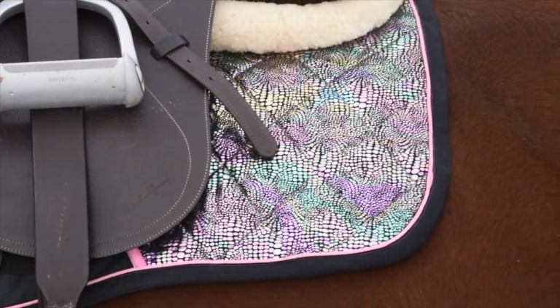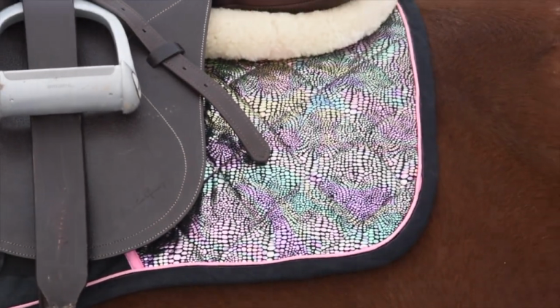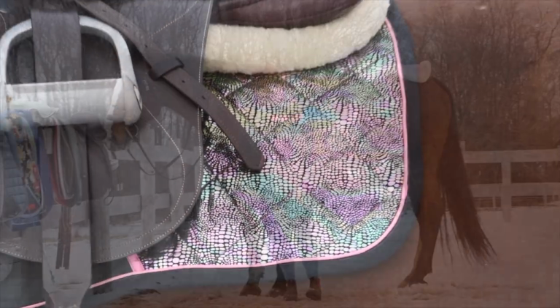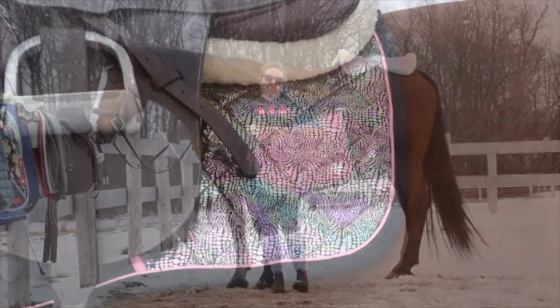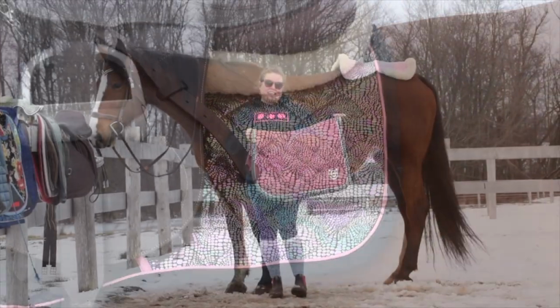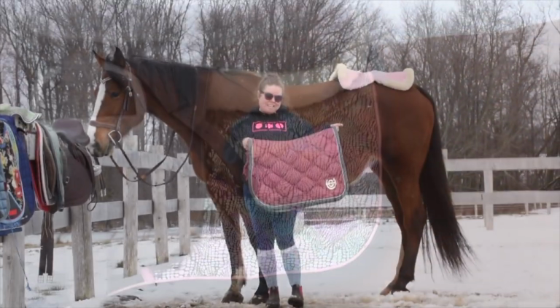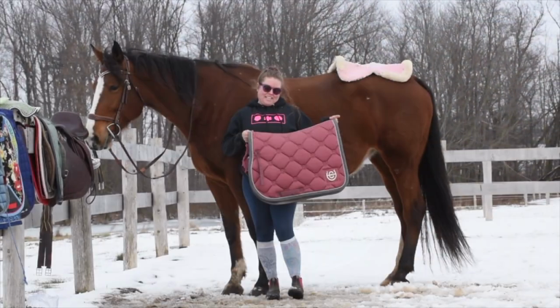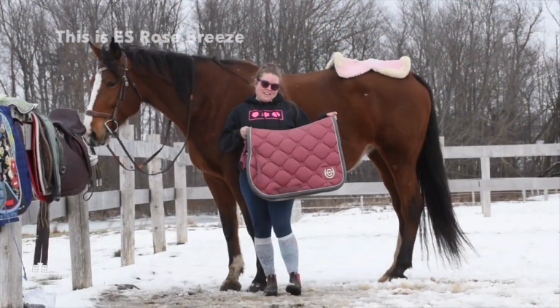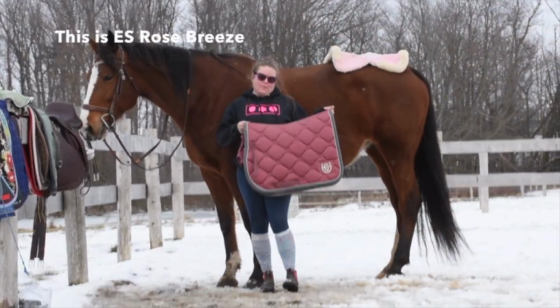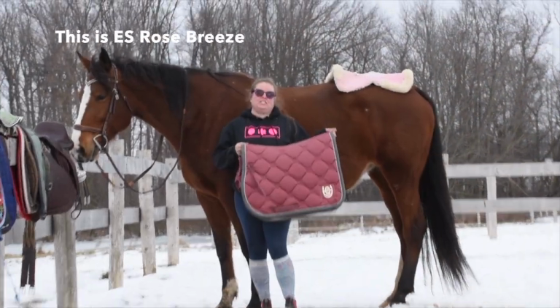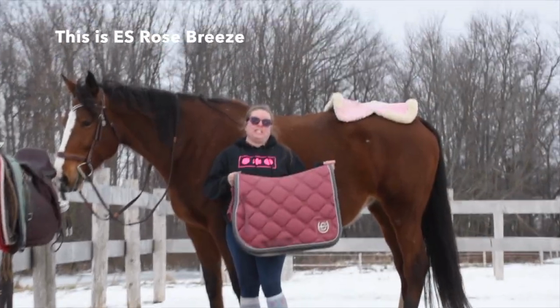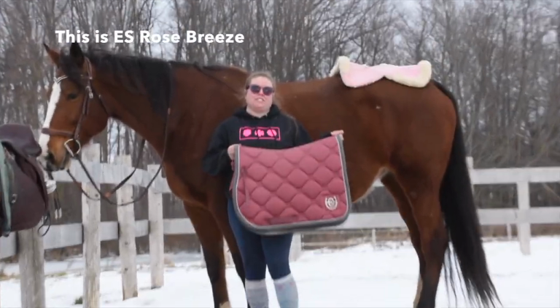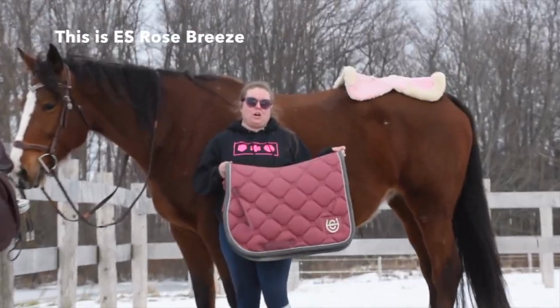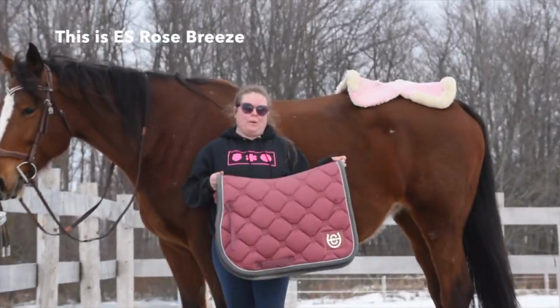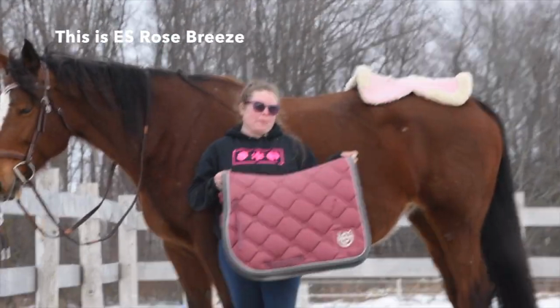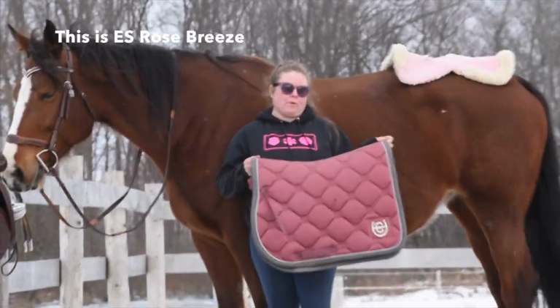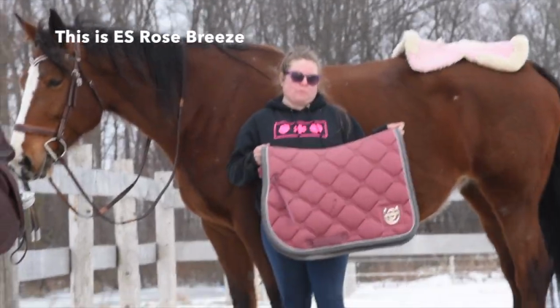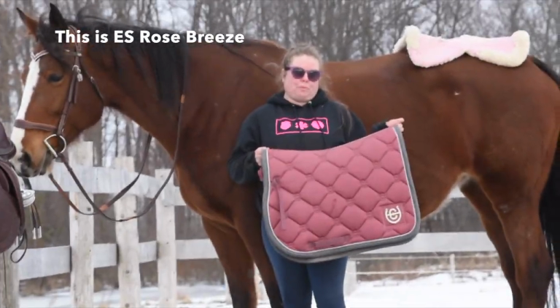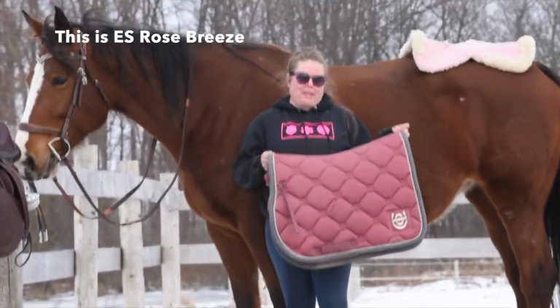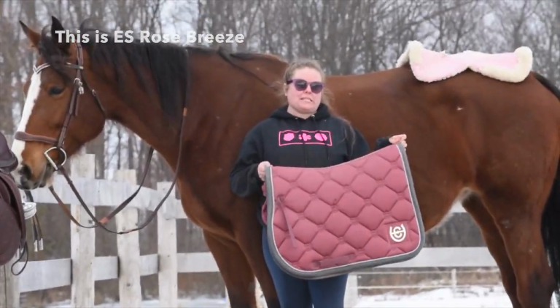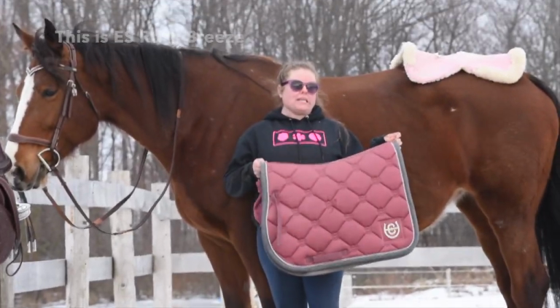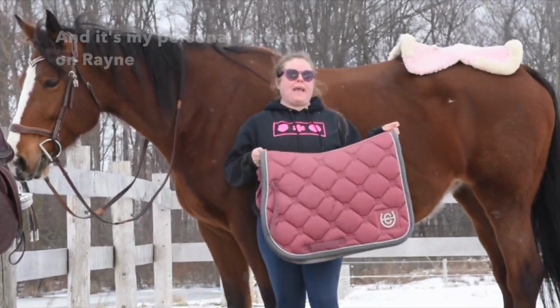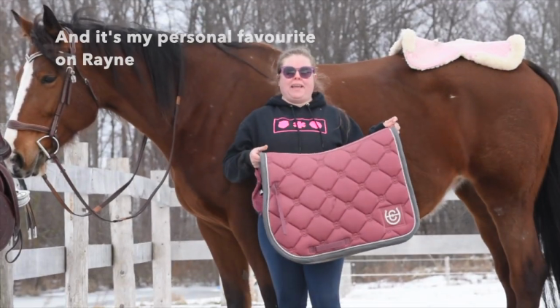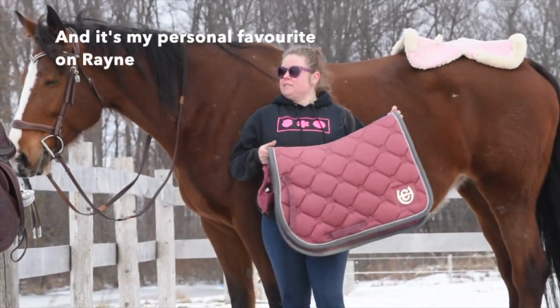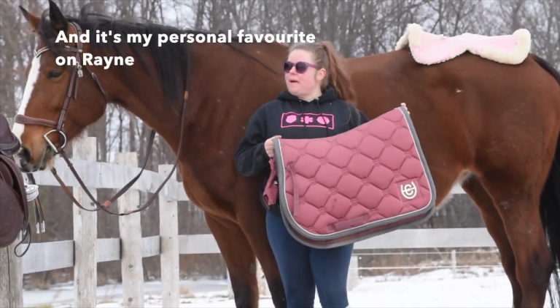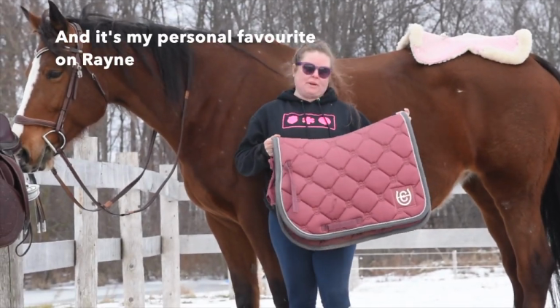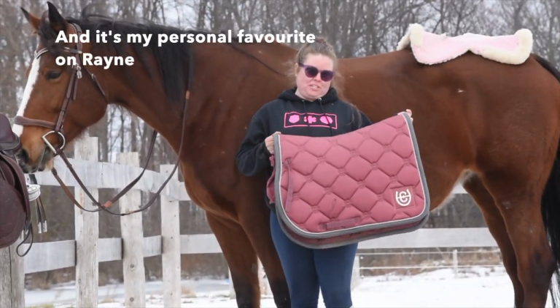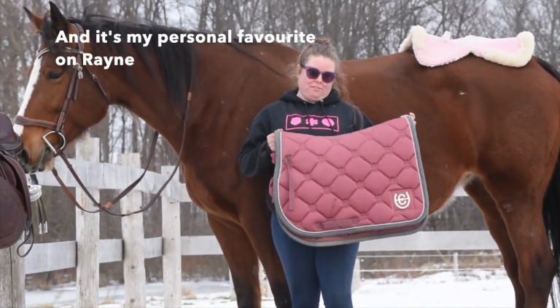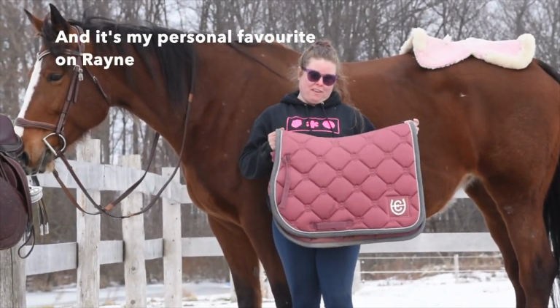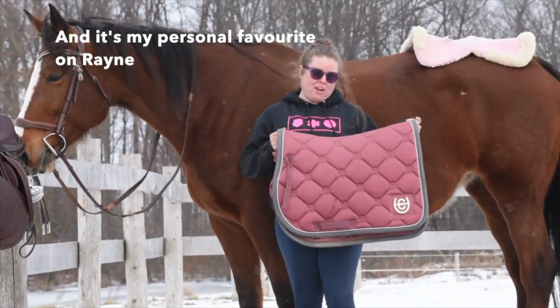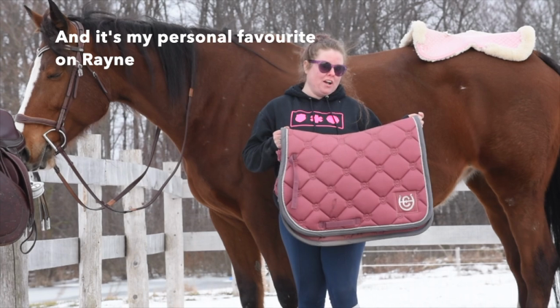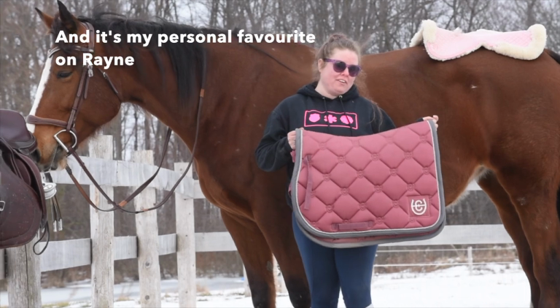This is the Equestrian Stockholm Rose Breeze, and it's my personal favorite.